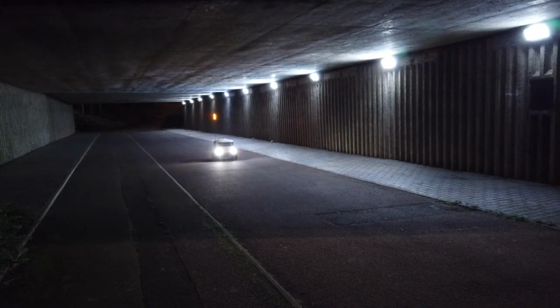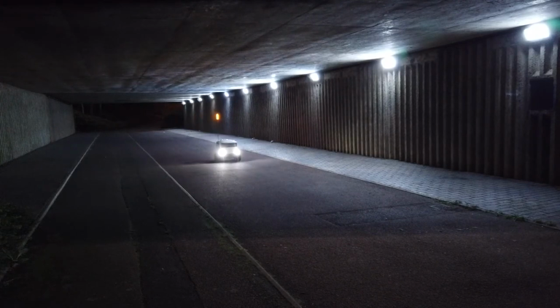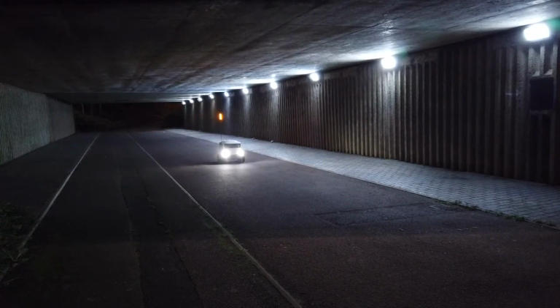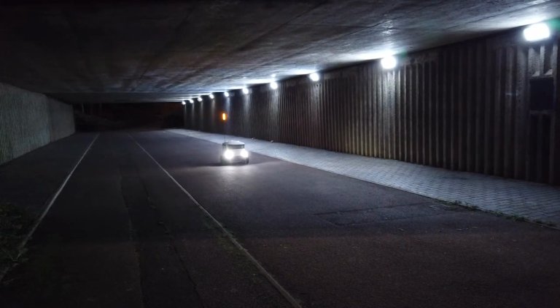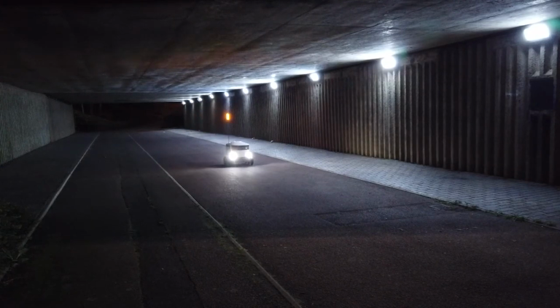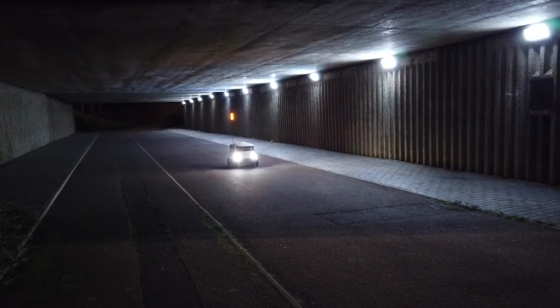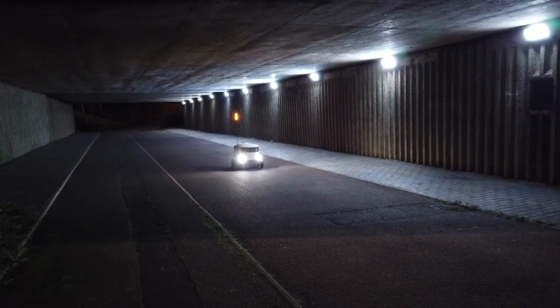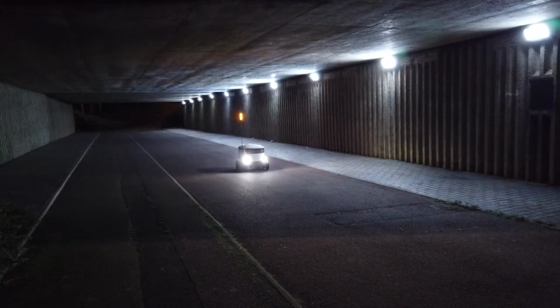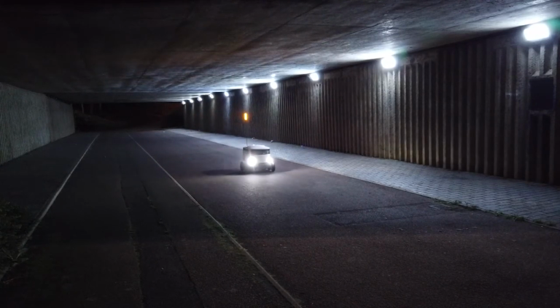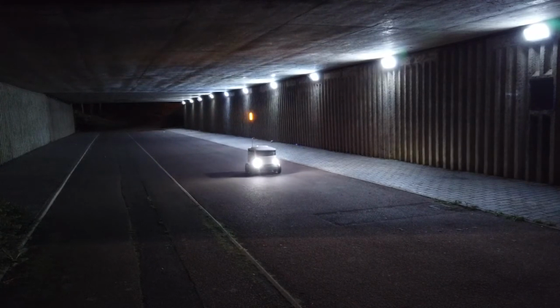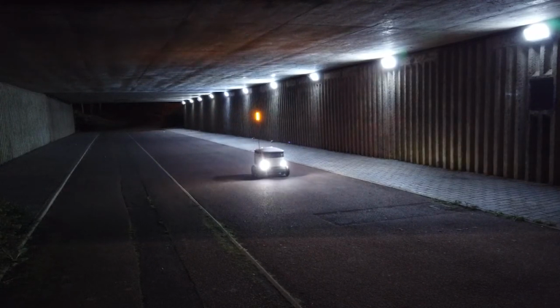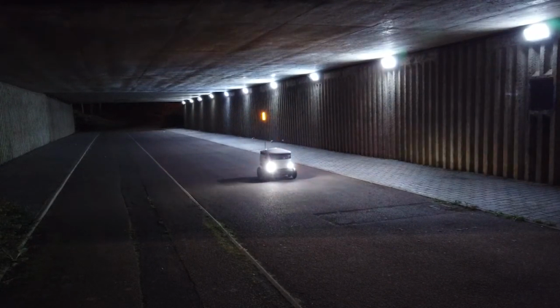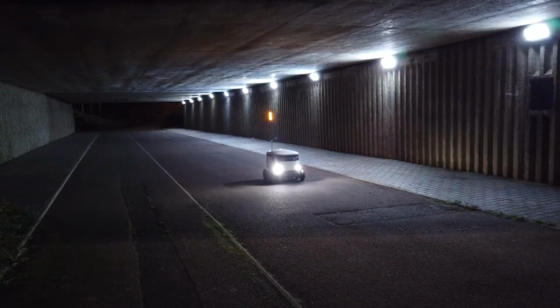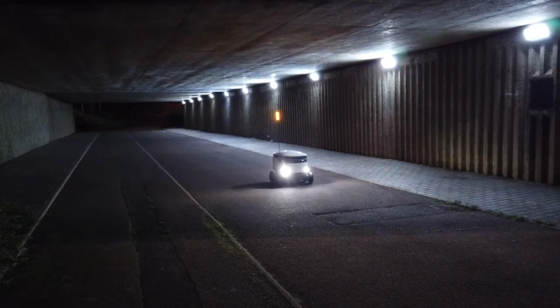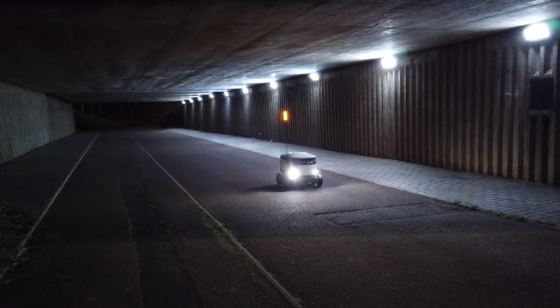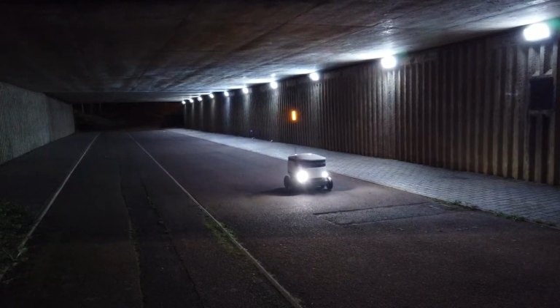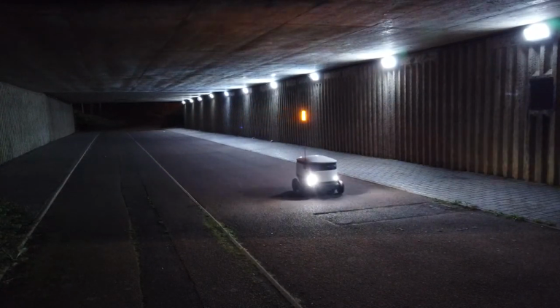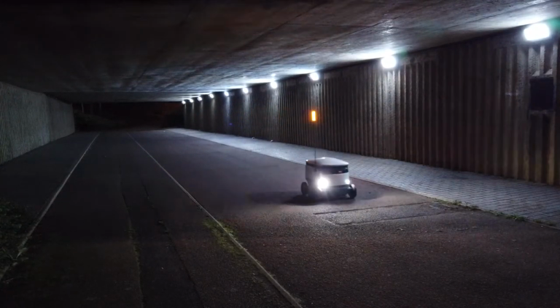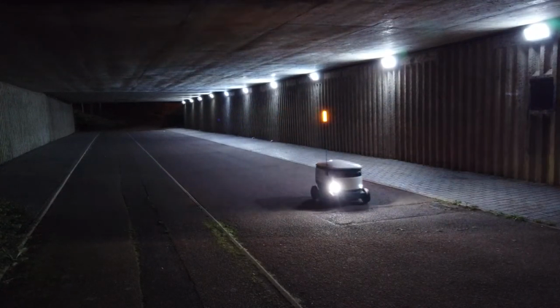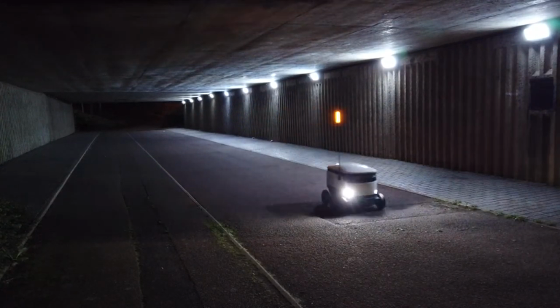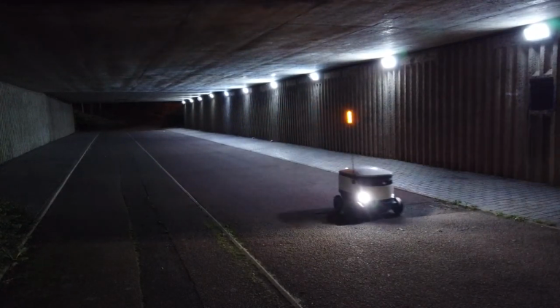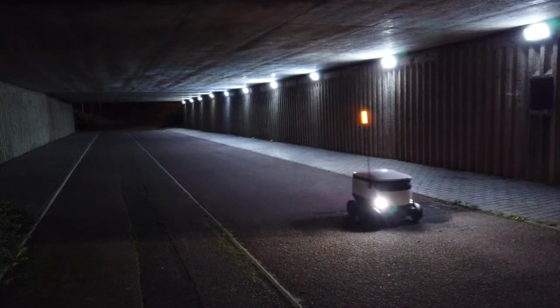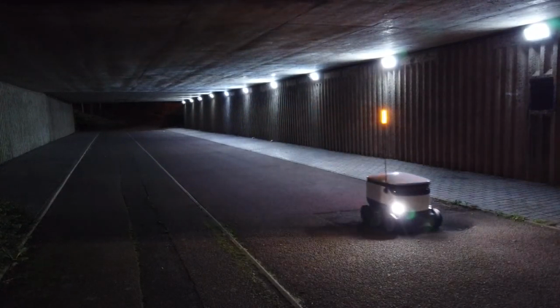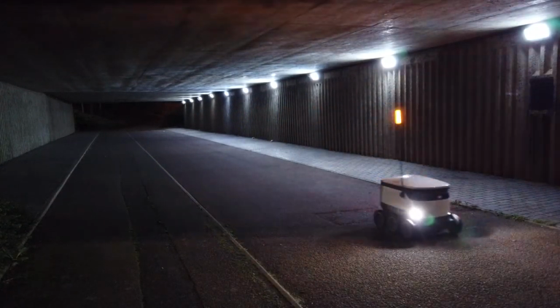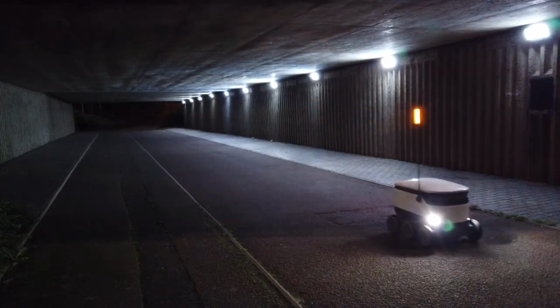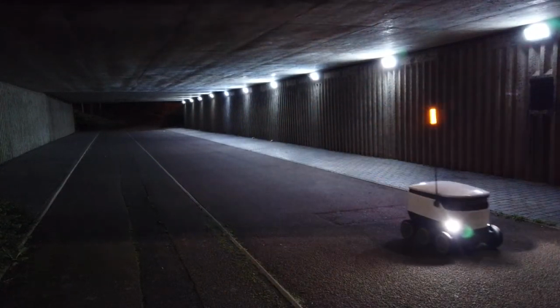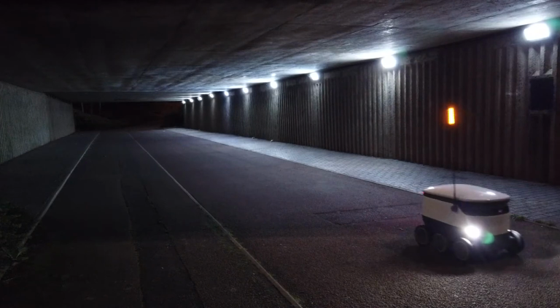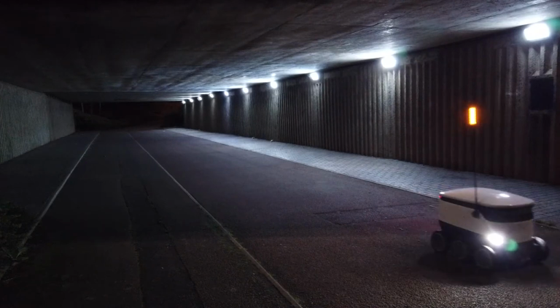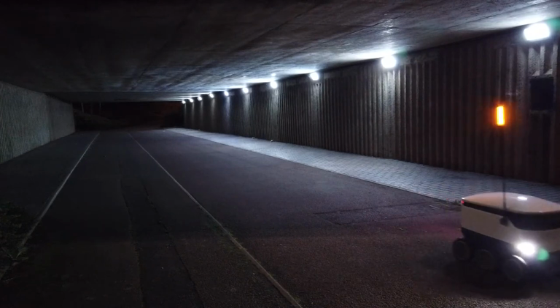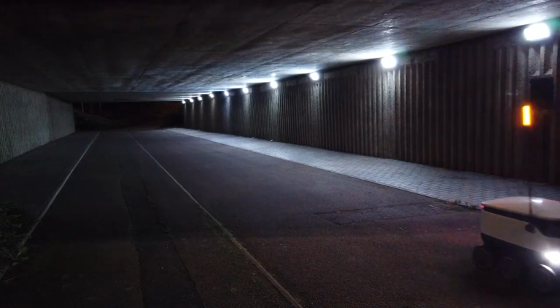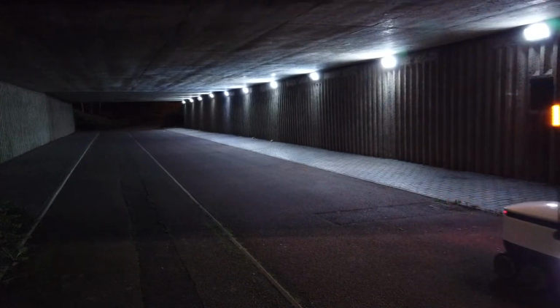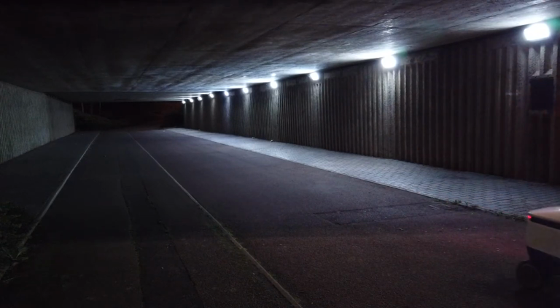I should have taken a light trail of the little starship robots that we have around here. That would have been pretty awesome.